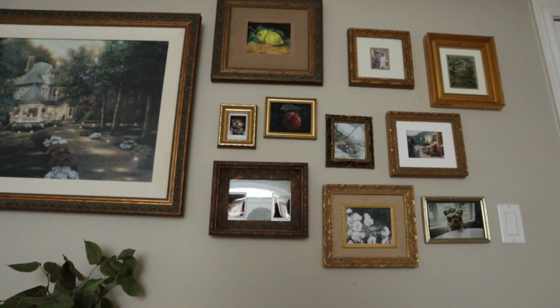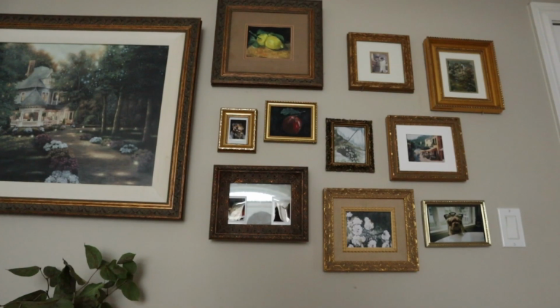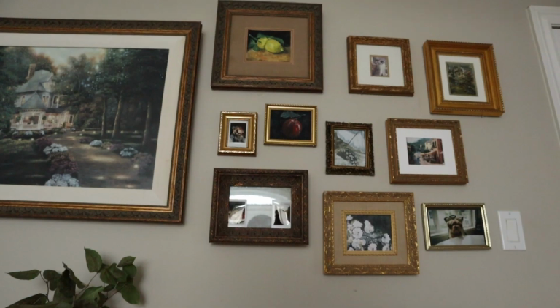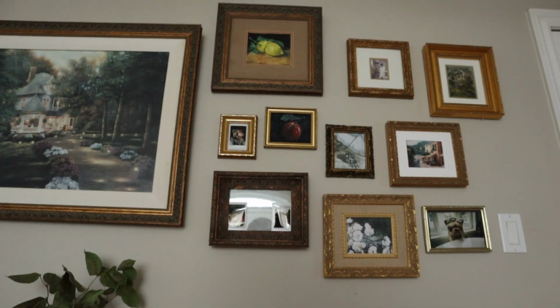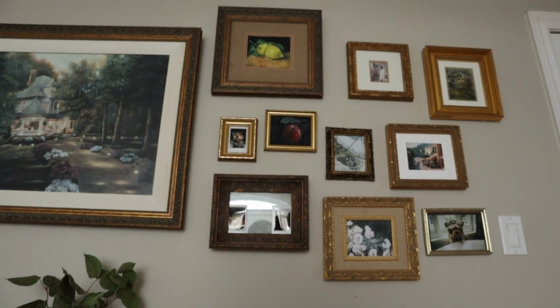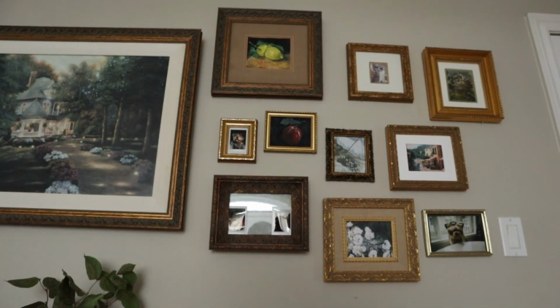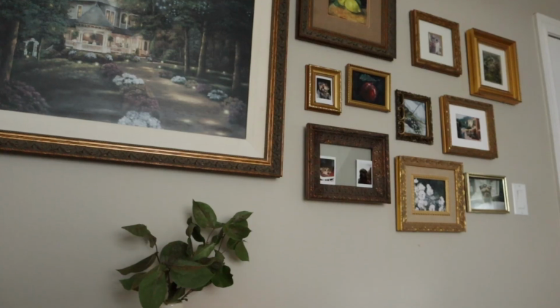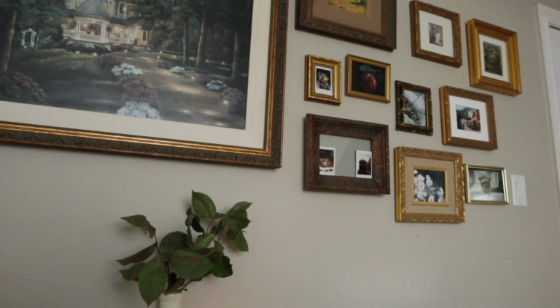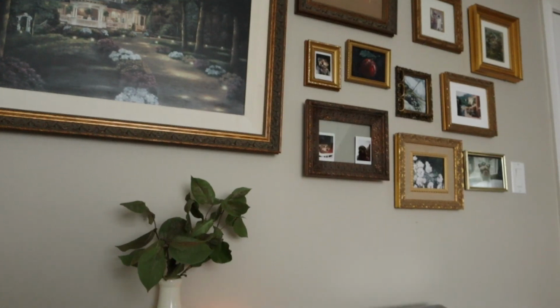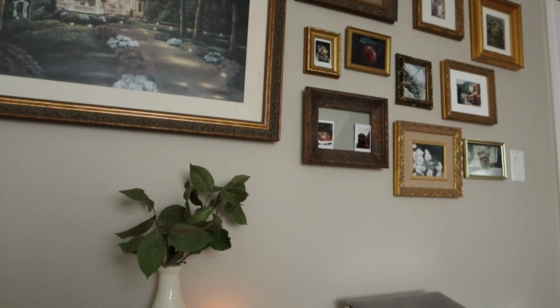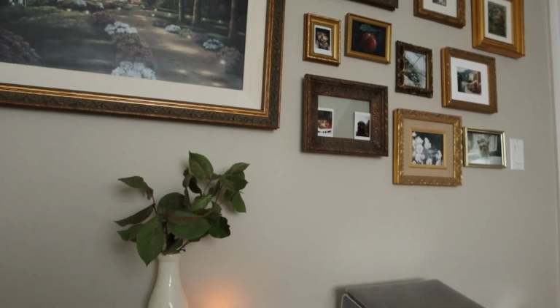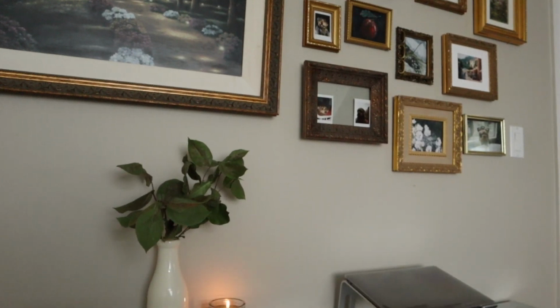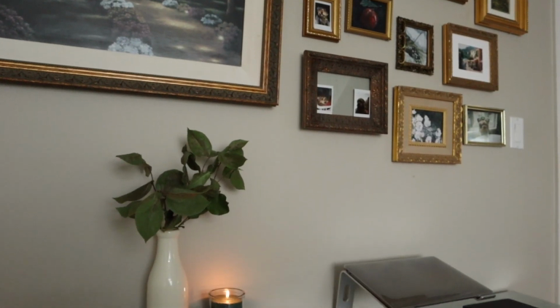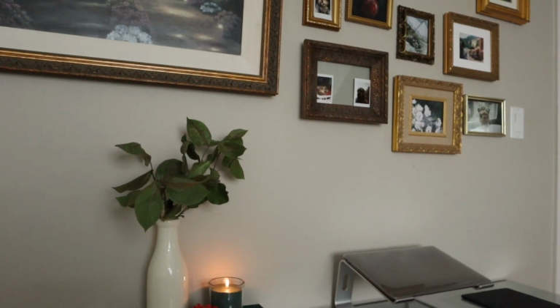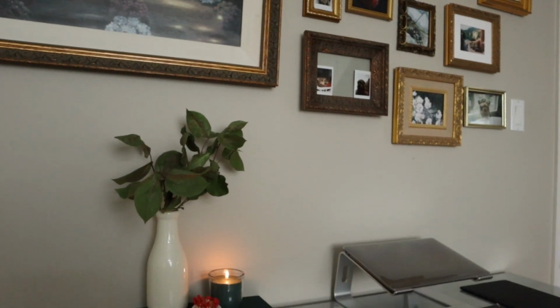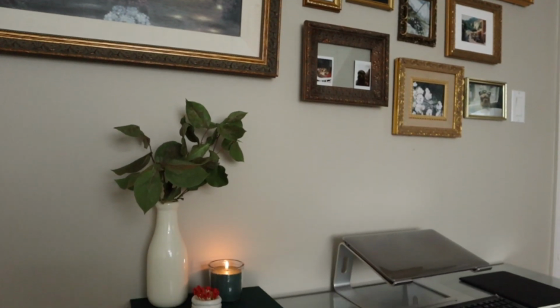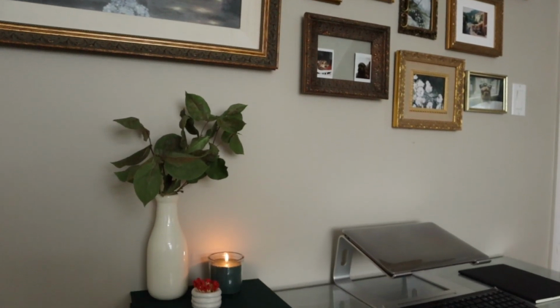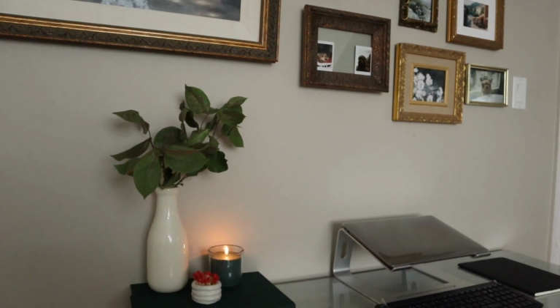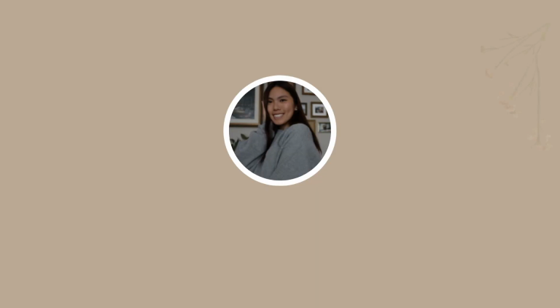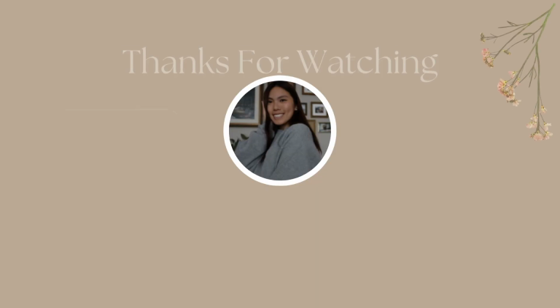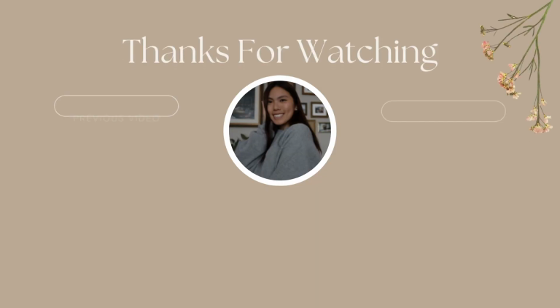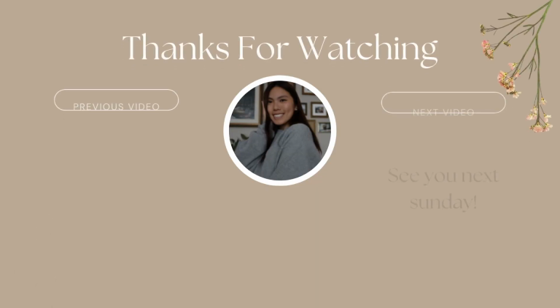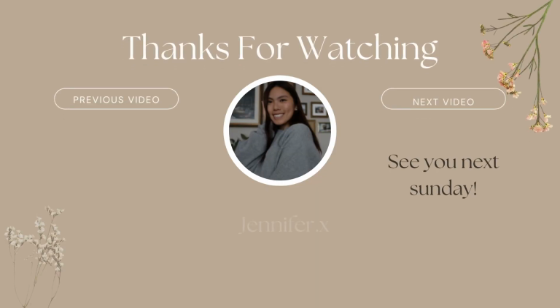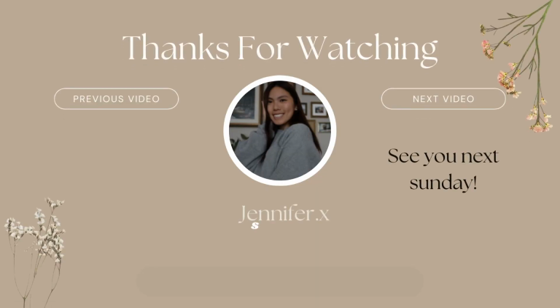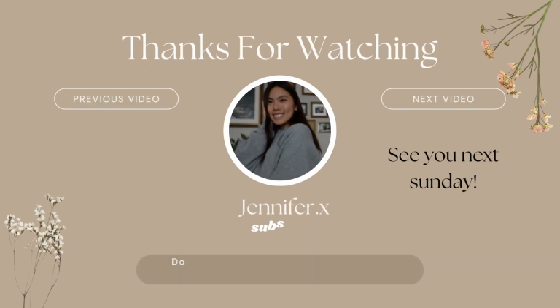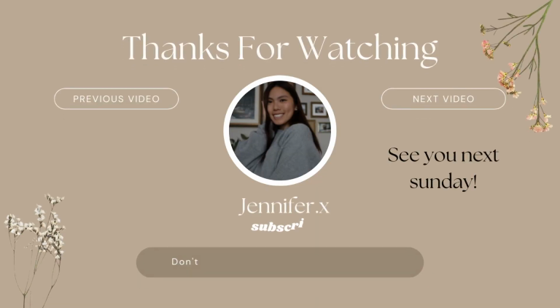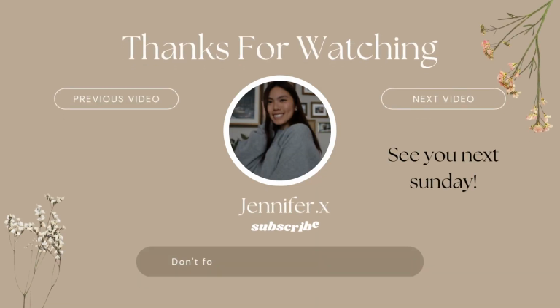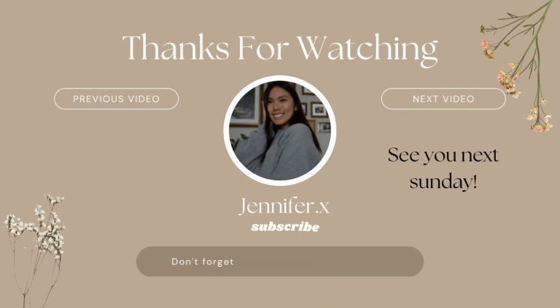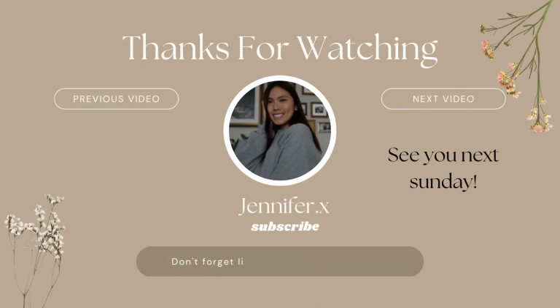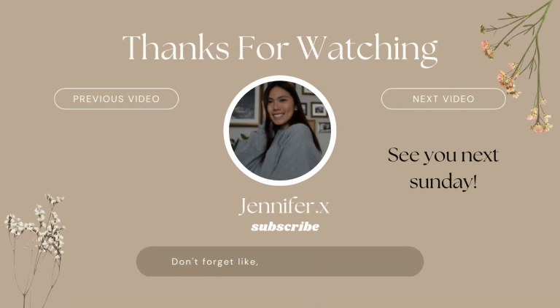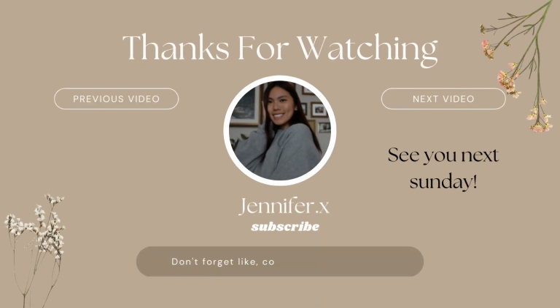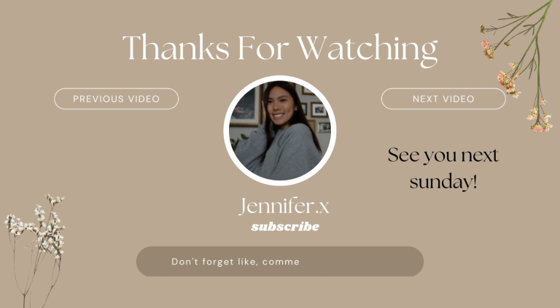Thank you so much for watching my video. I hope you enjoyed it and I'll see you guys next Sunday for another video. Bye guys!